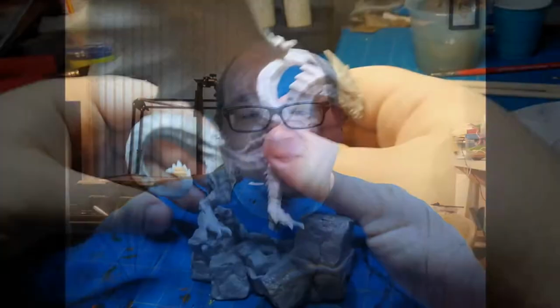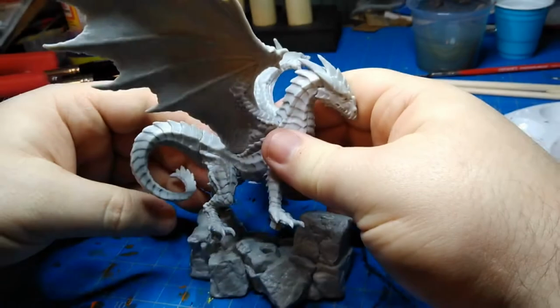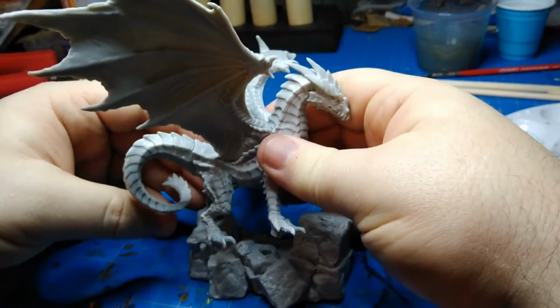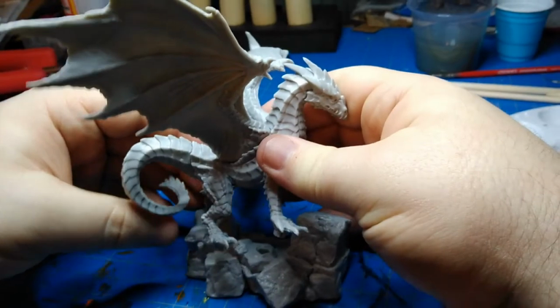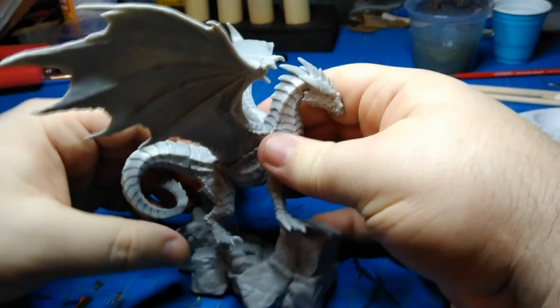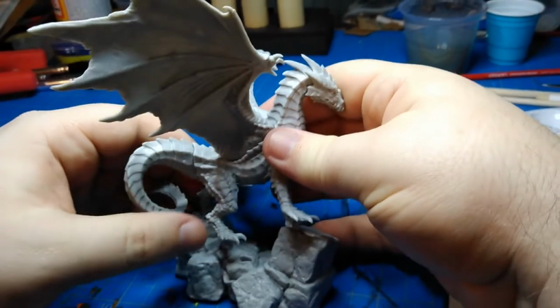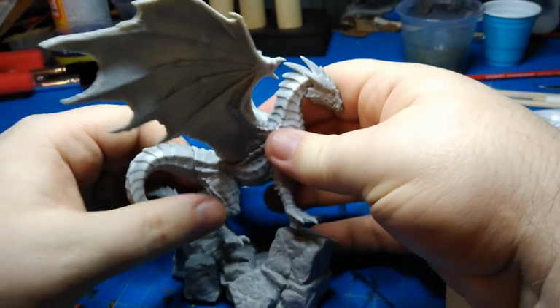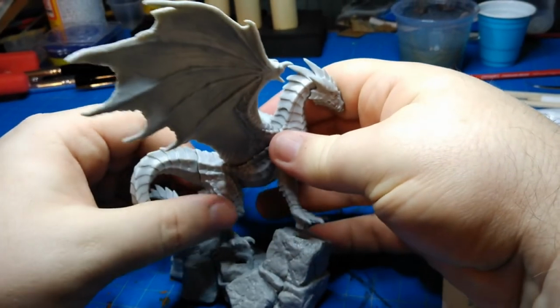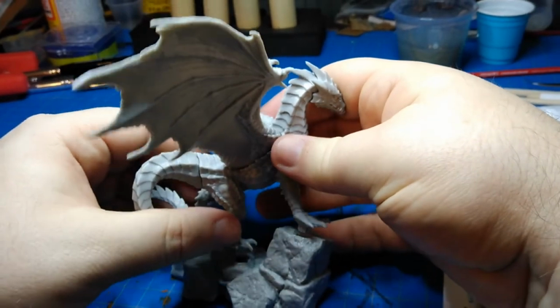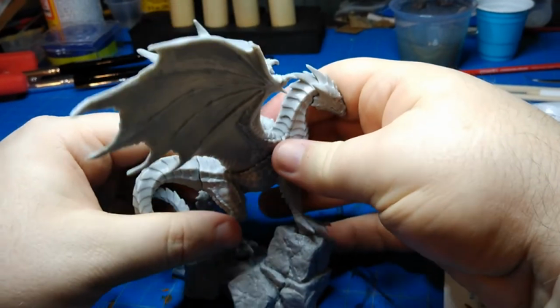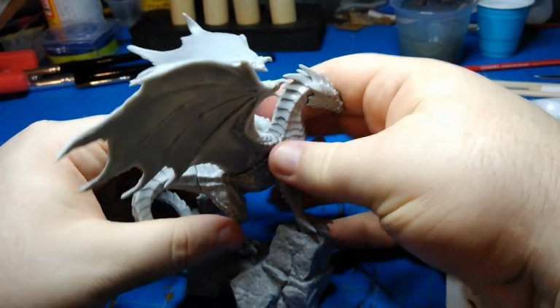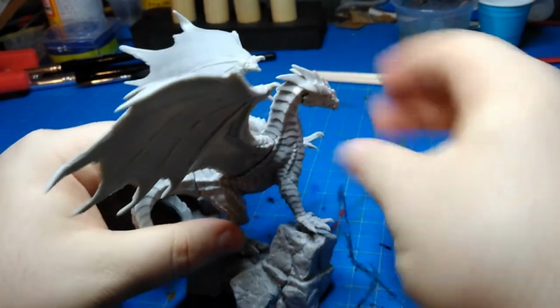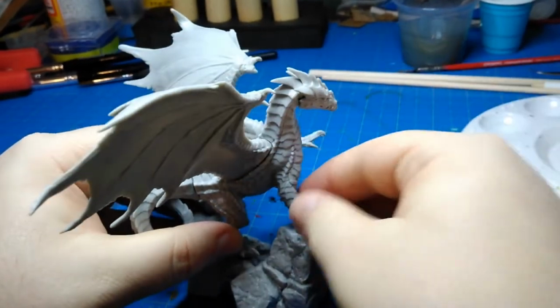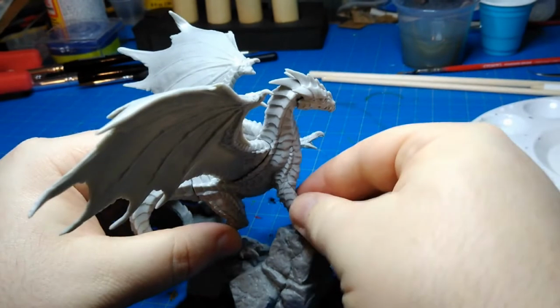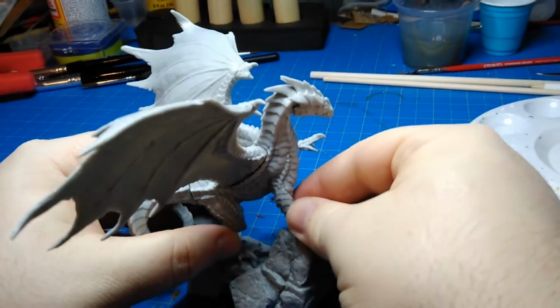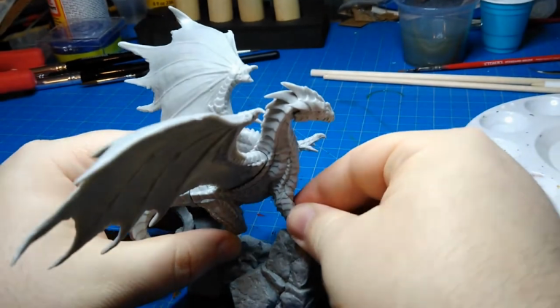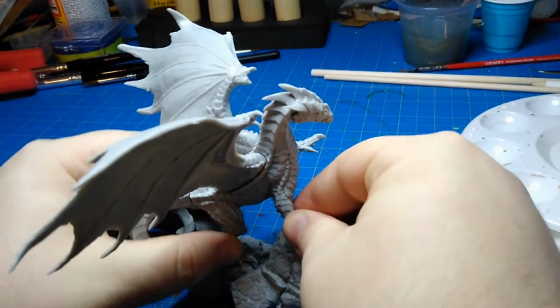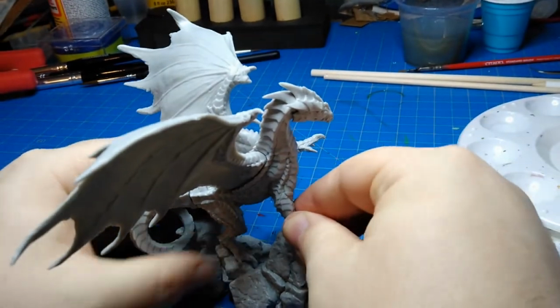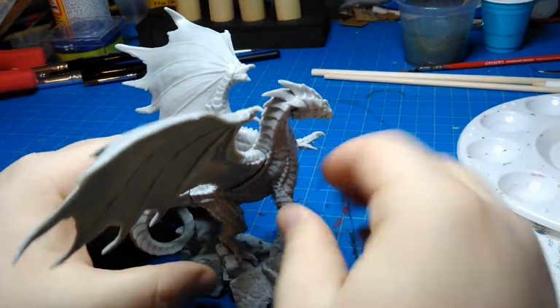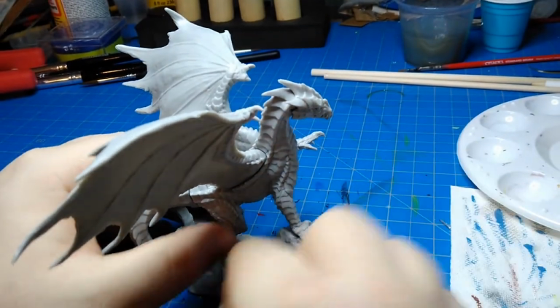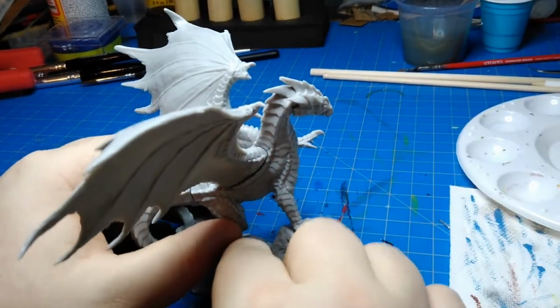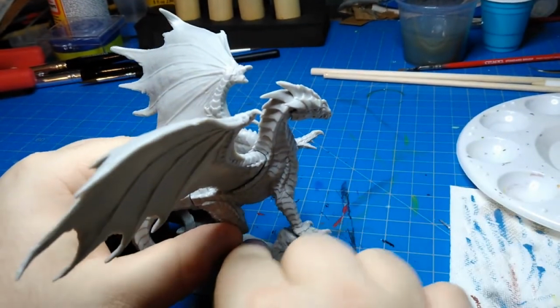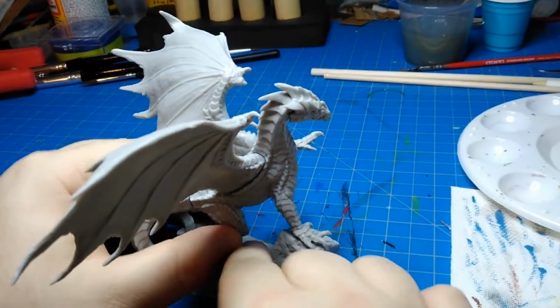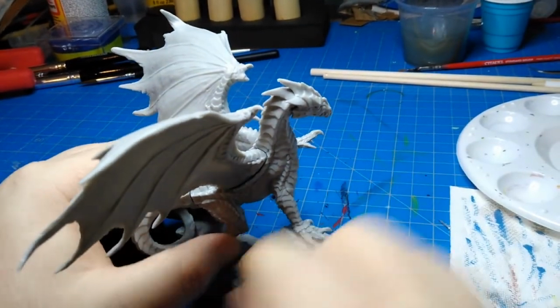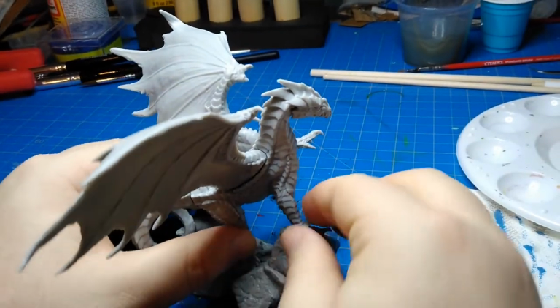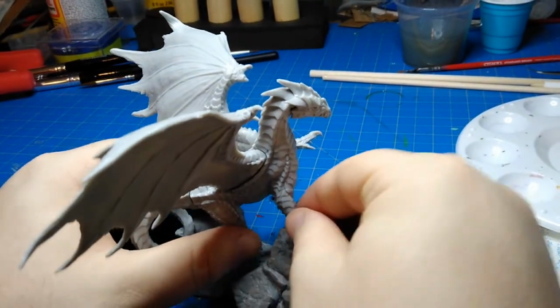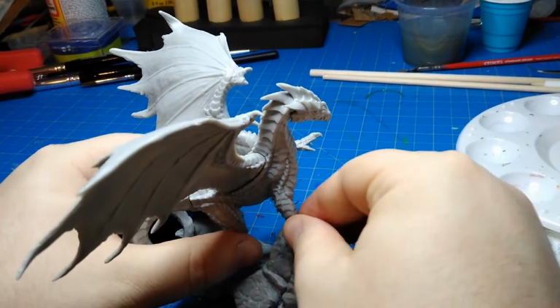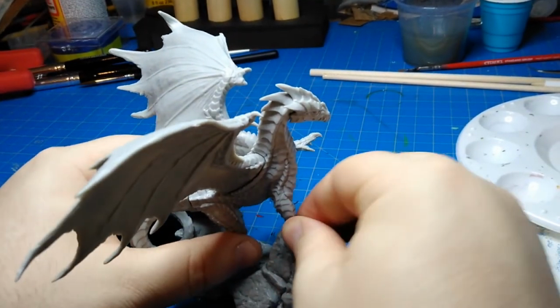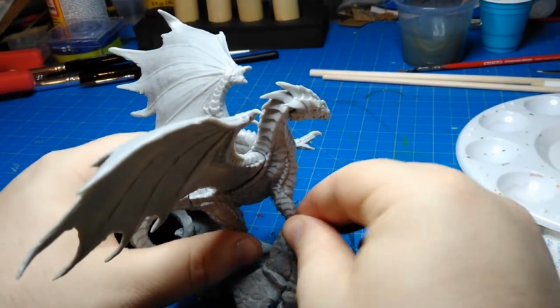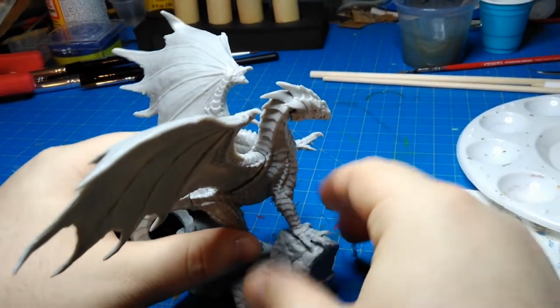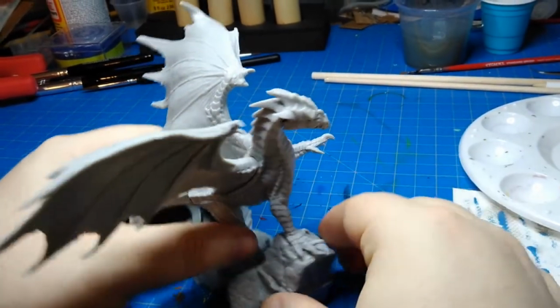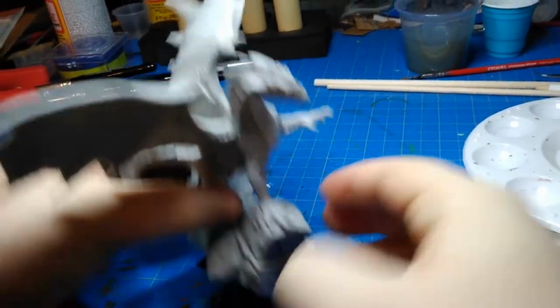This dragon came in several parts, so here I'm dry fitting him together to just see what I'm working with.